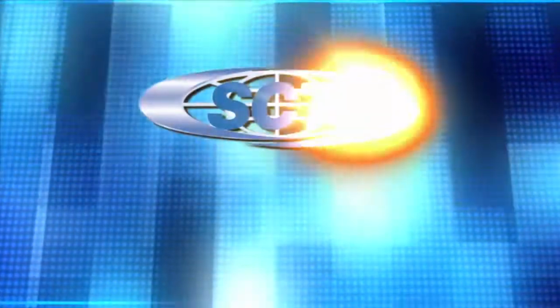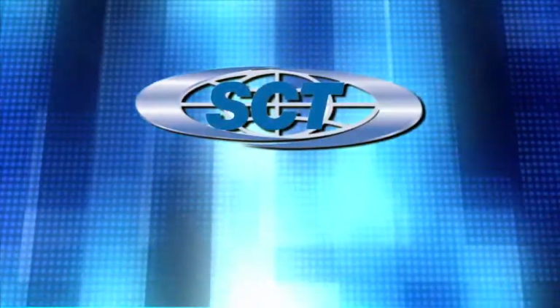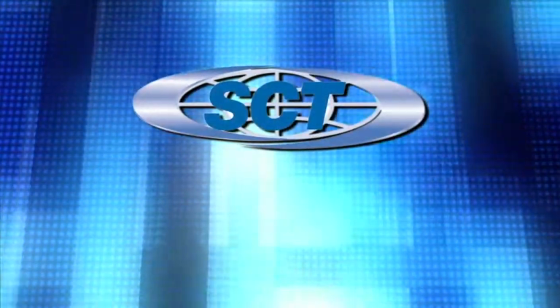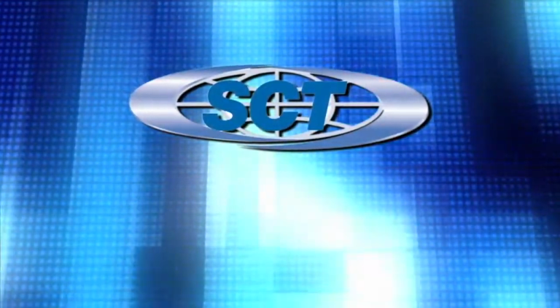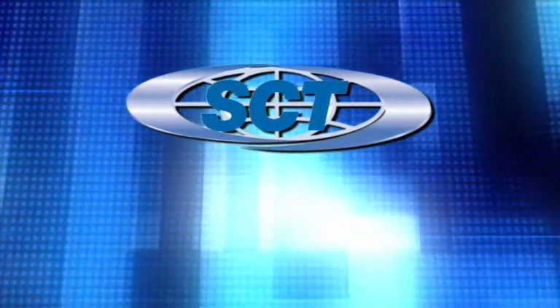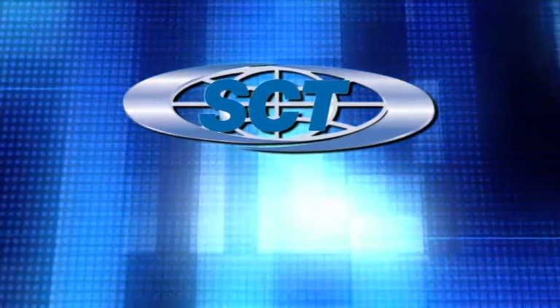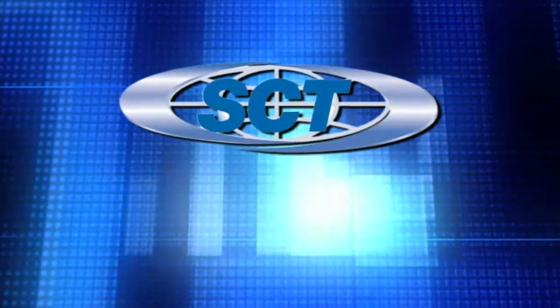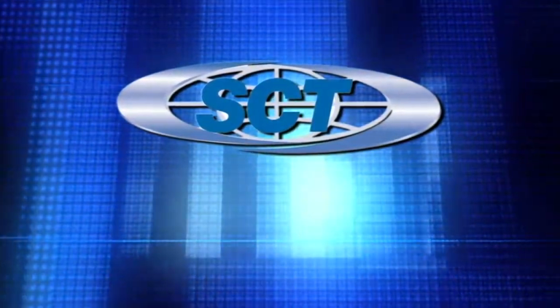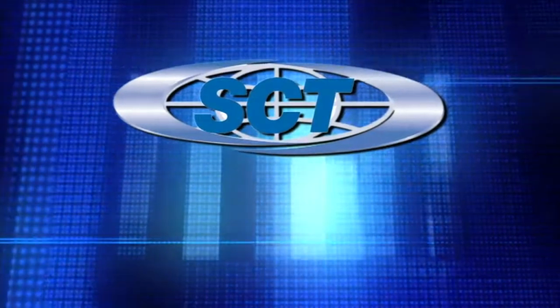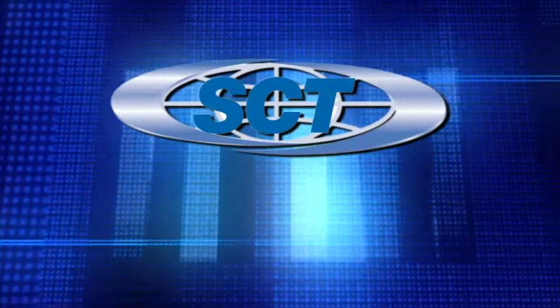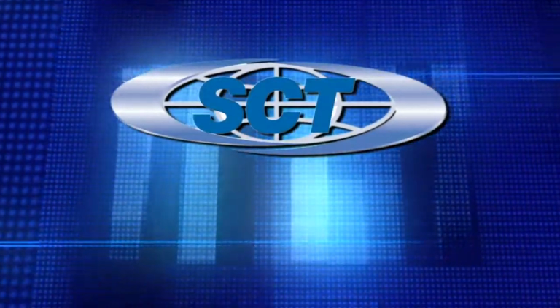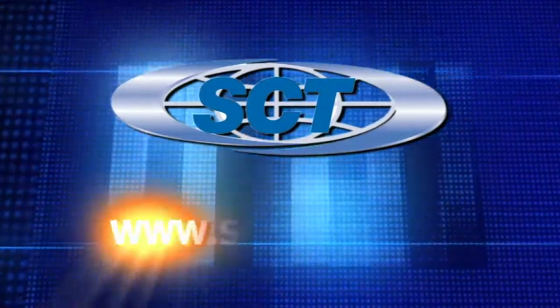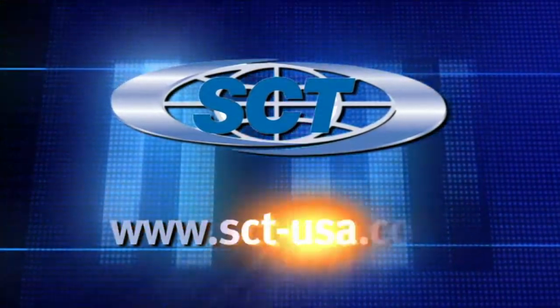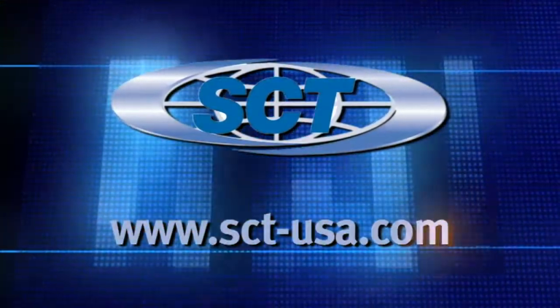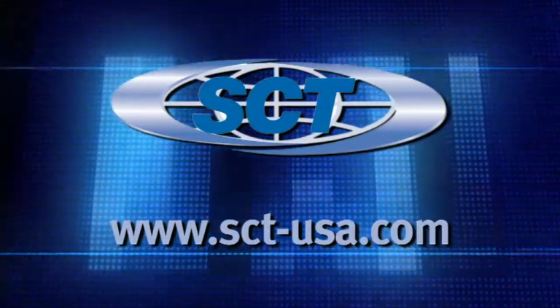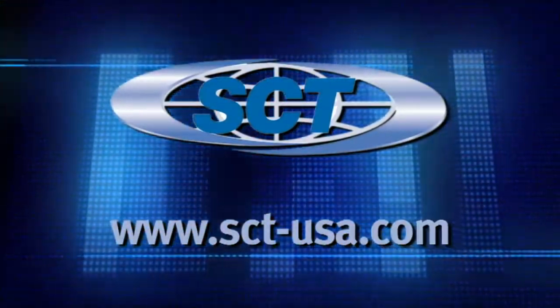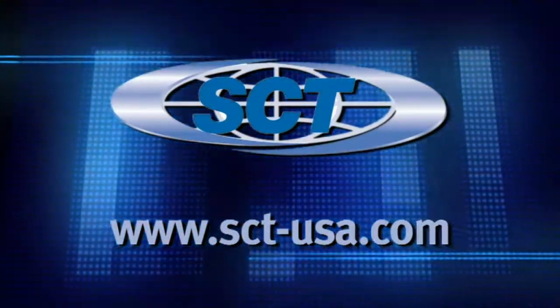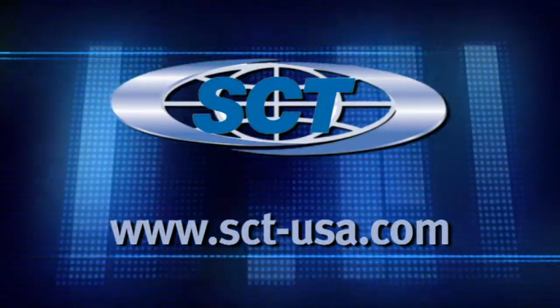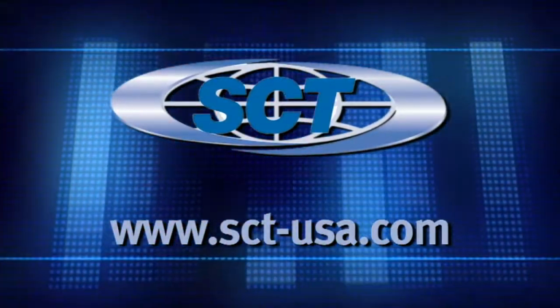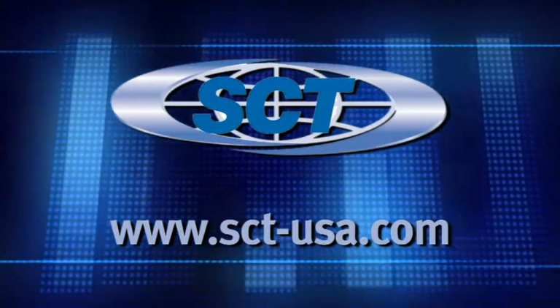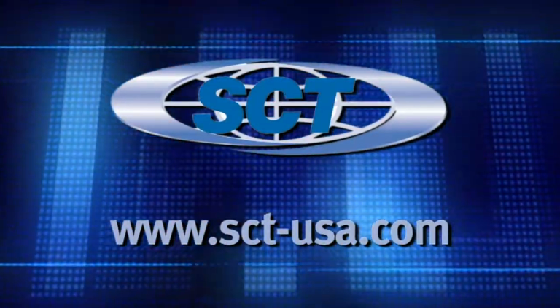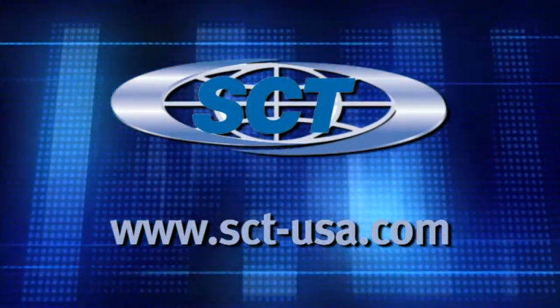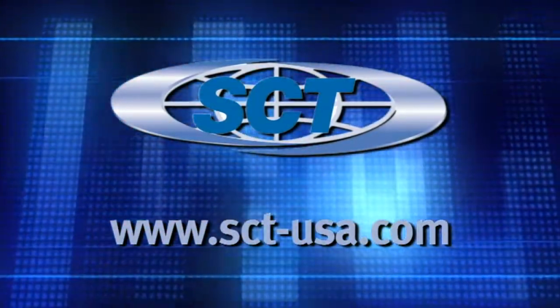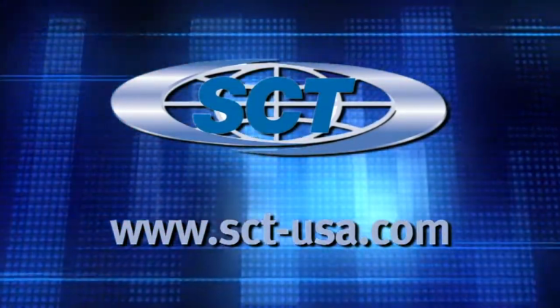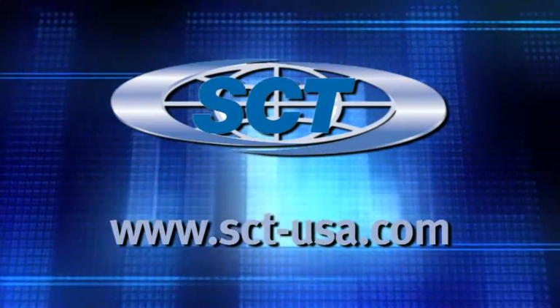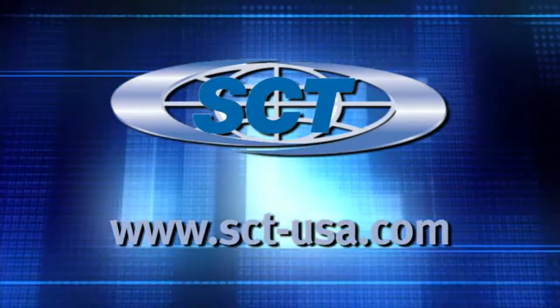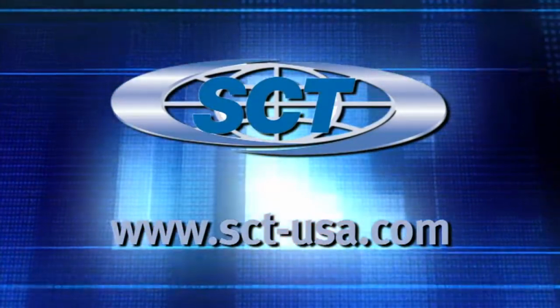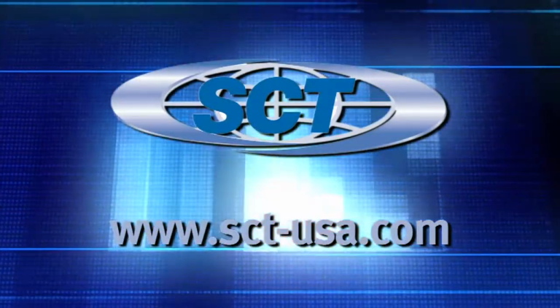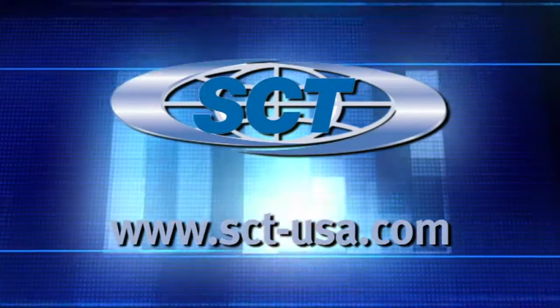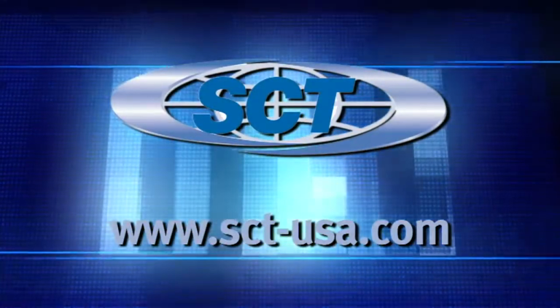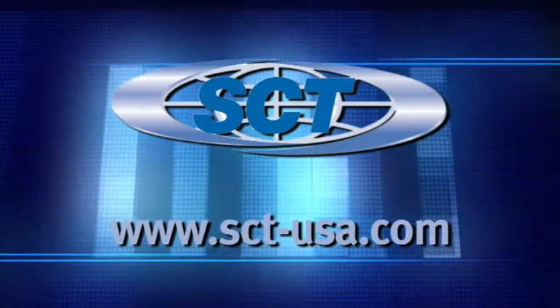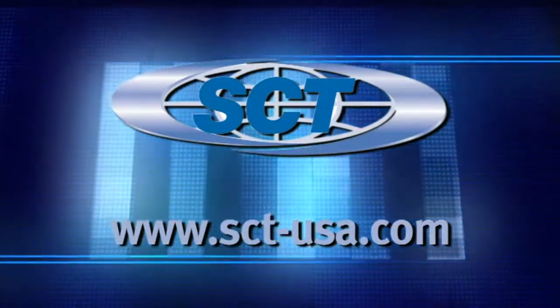You can get a hold of us on our website, which is www.sct-usa.com.